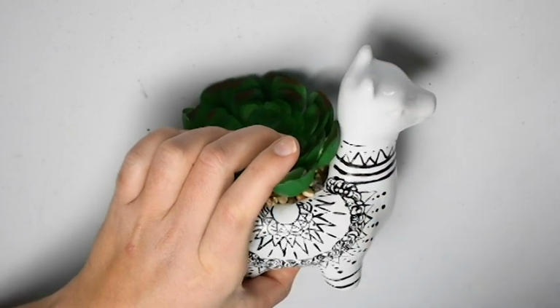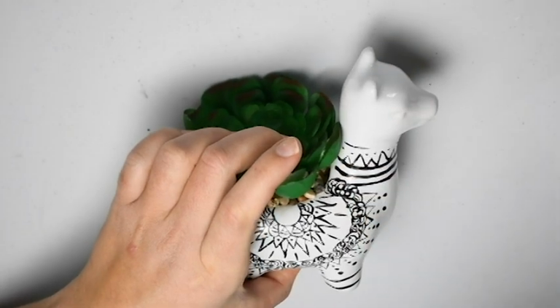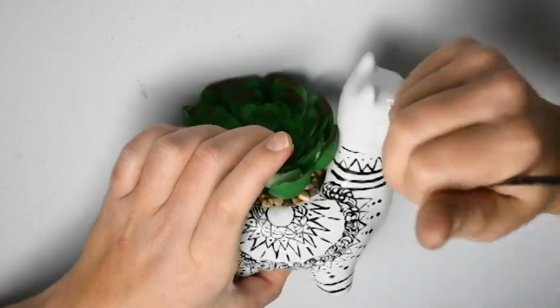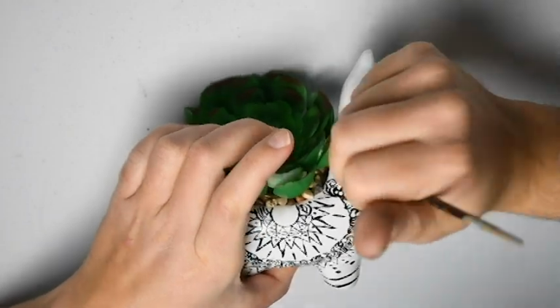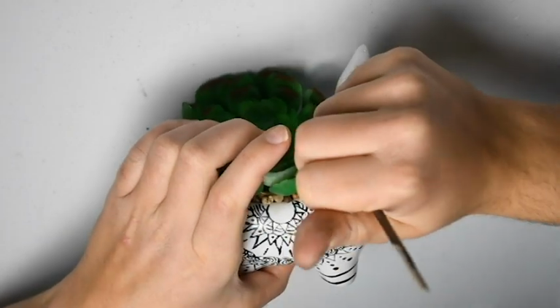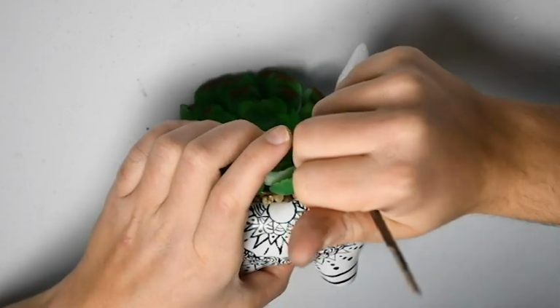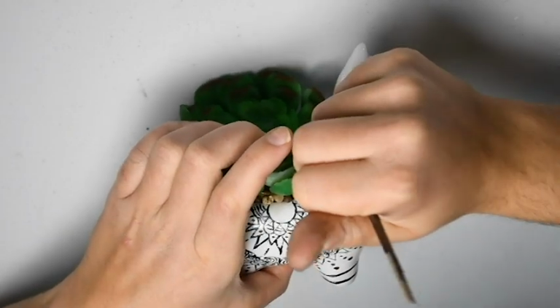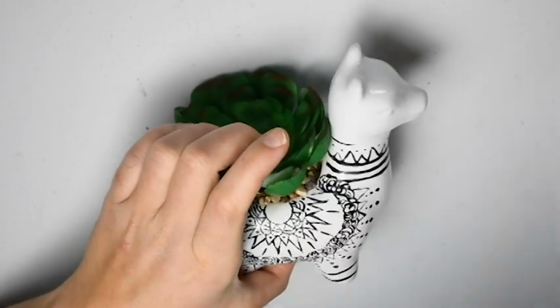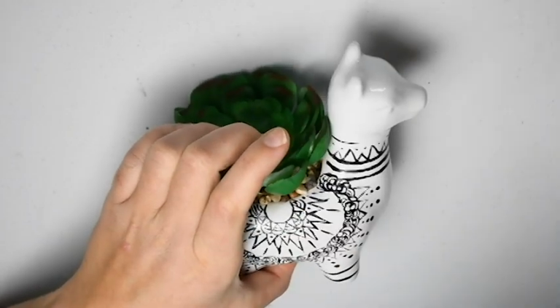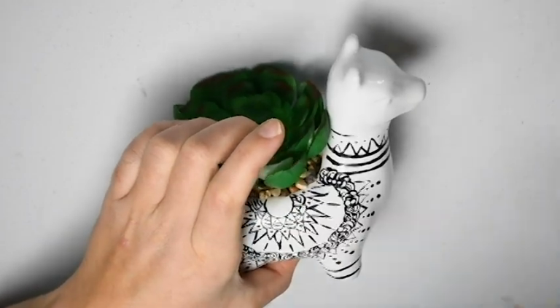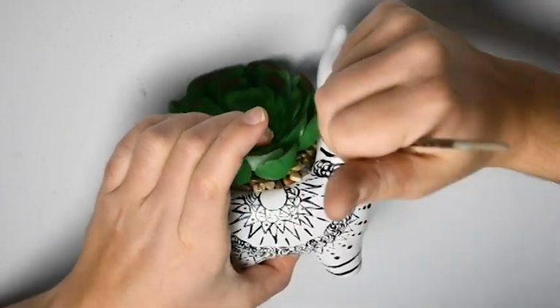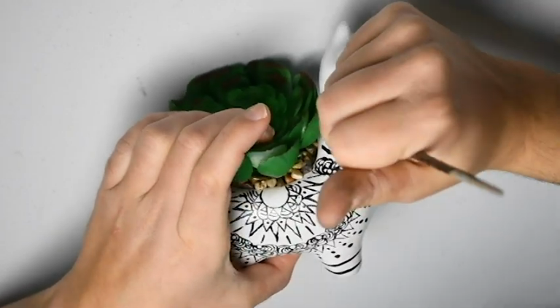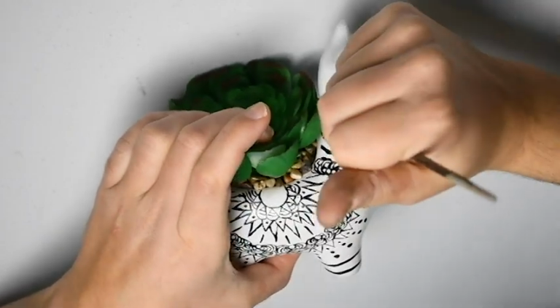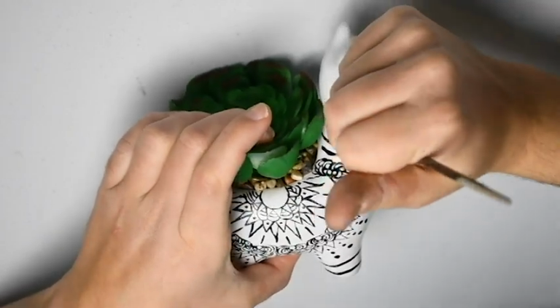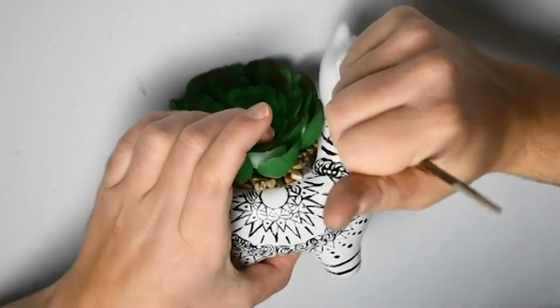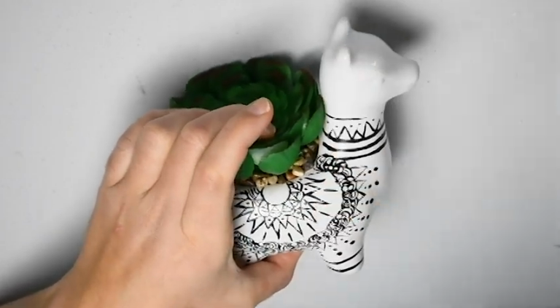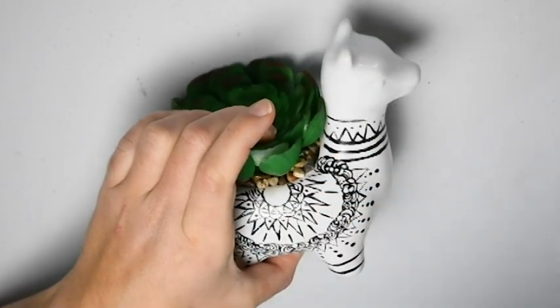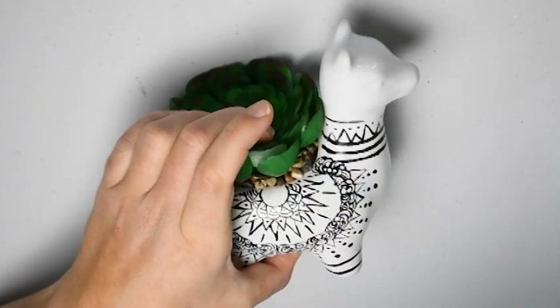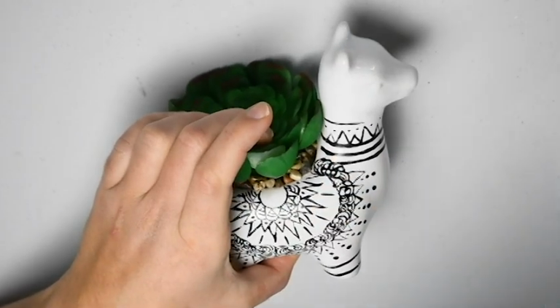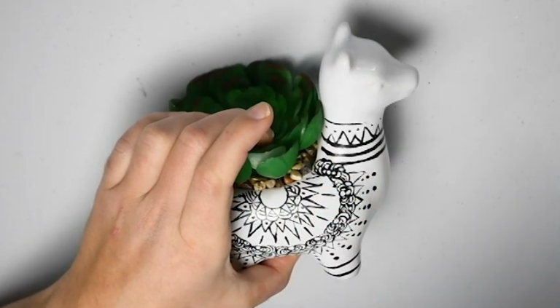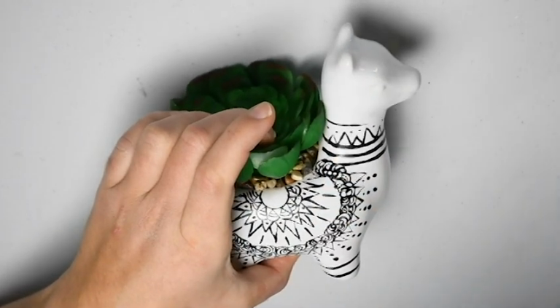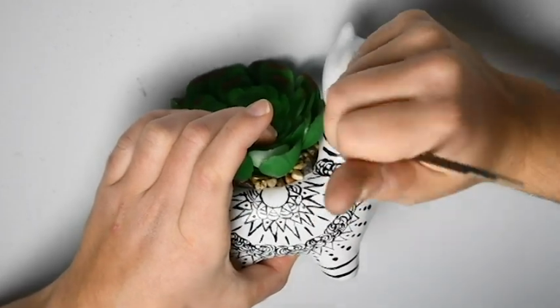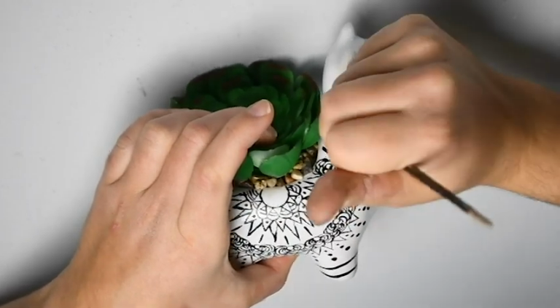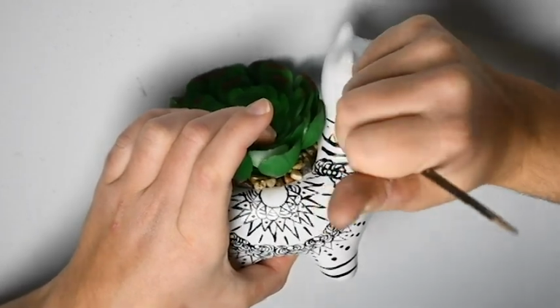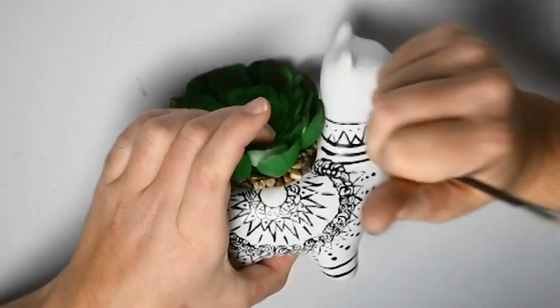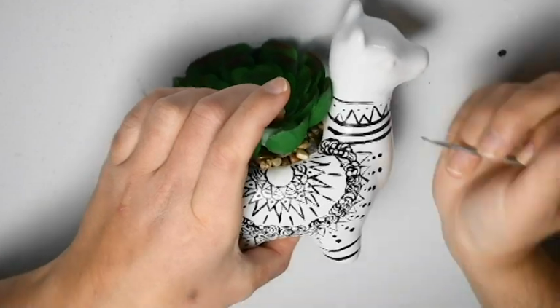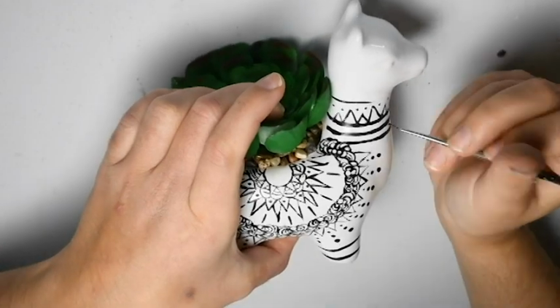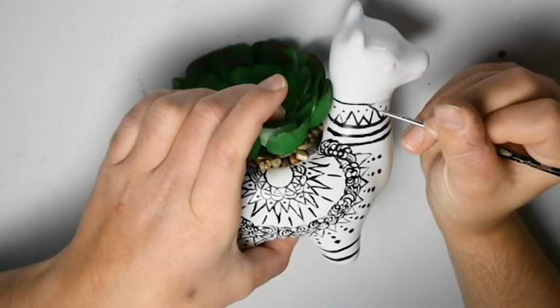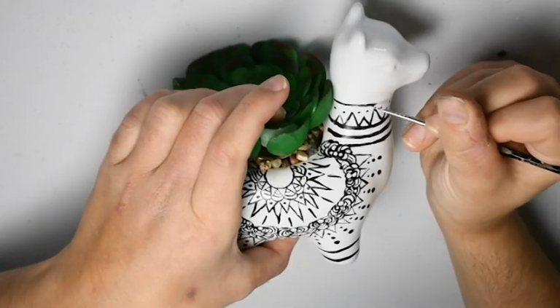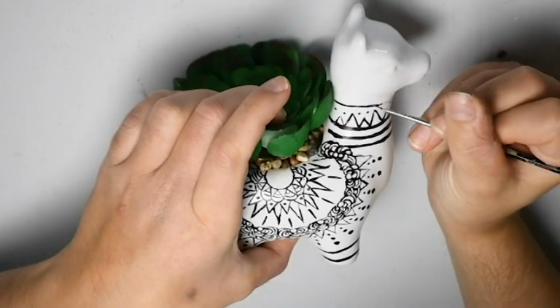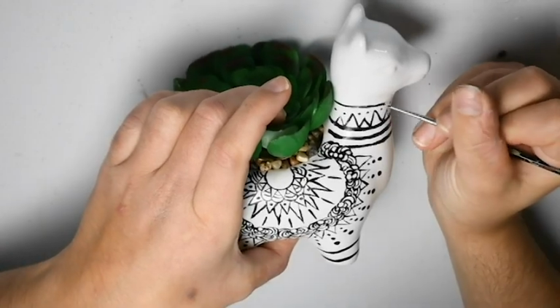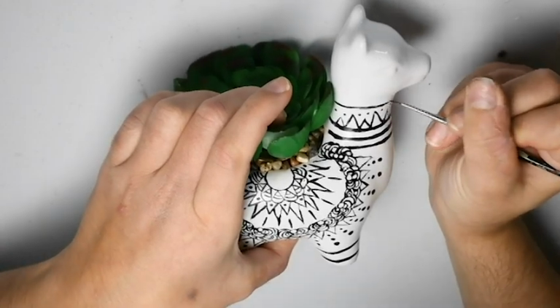And we are going to add a top line to enclose those triangles and those little tiny dots.